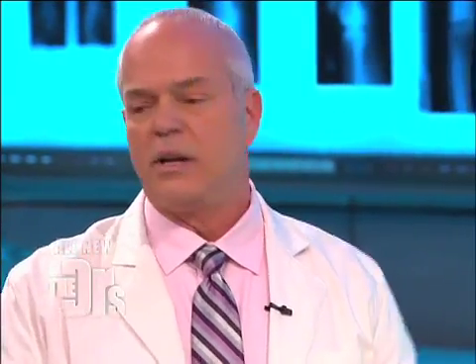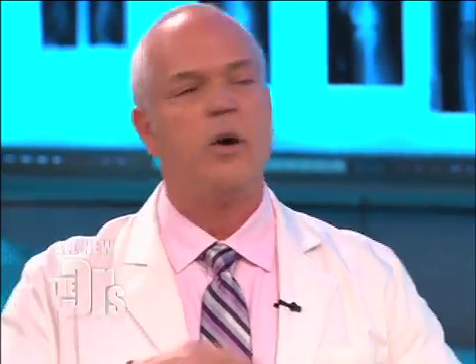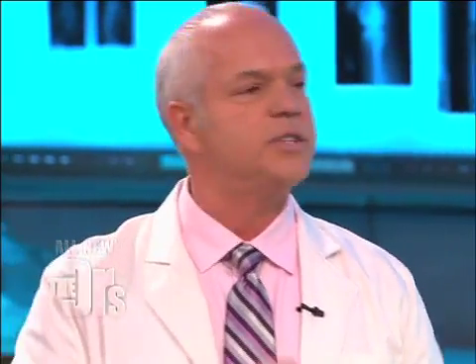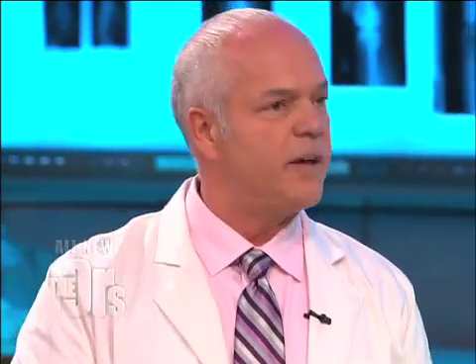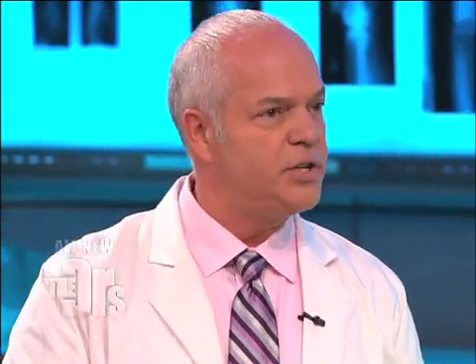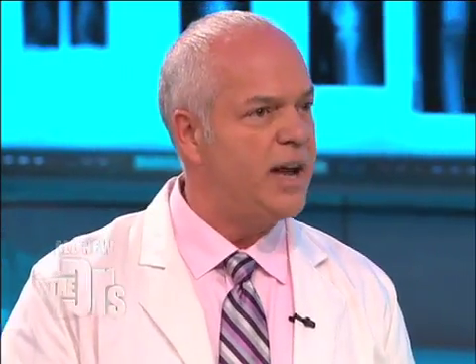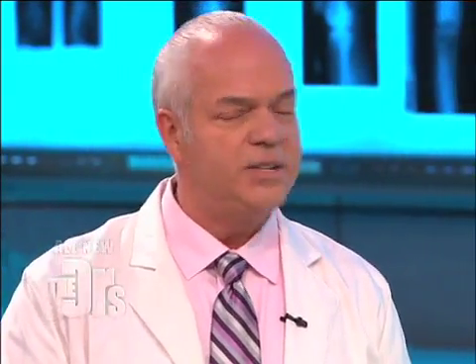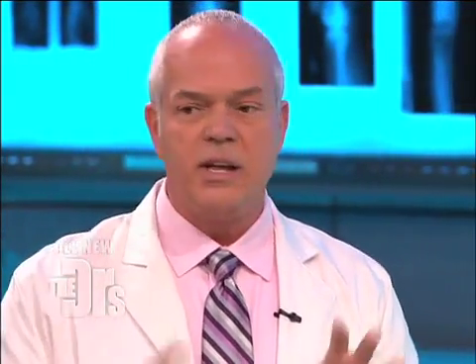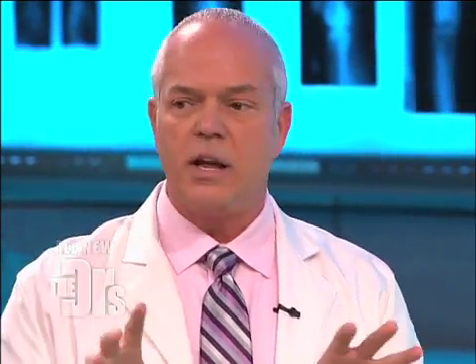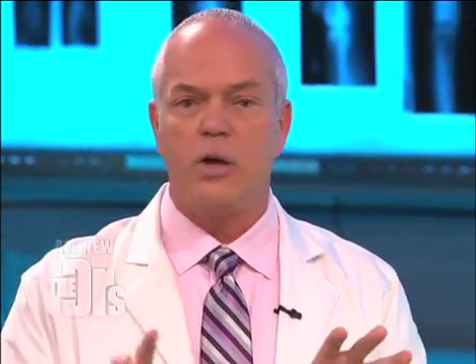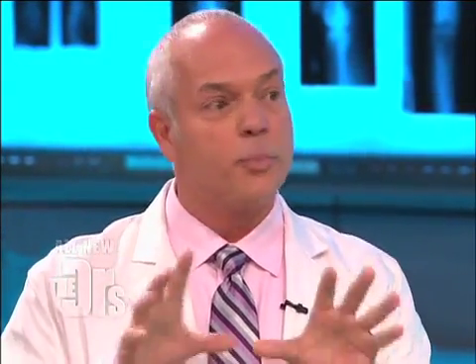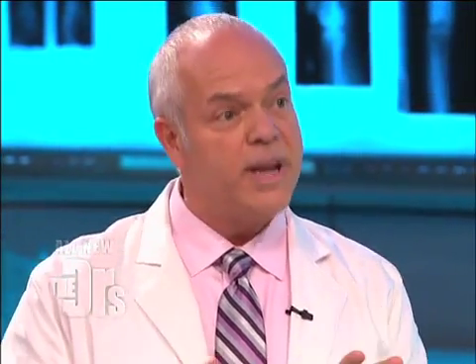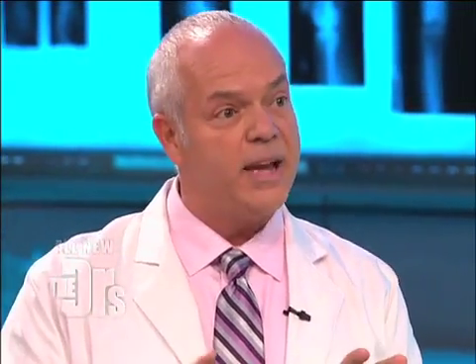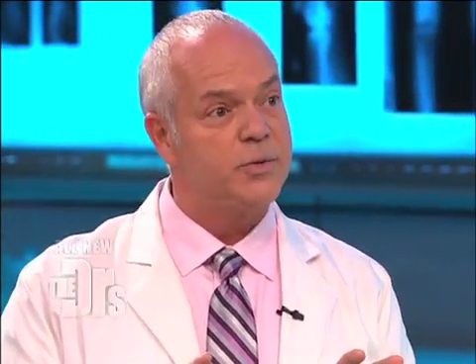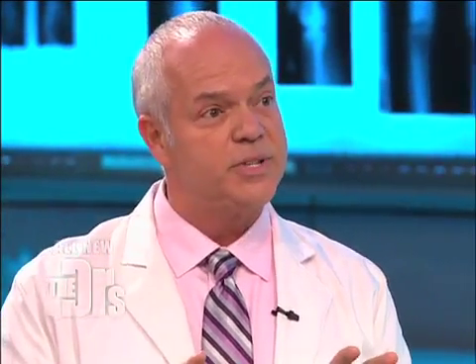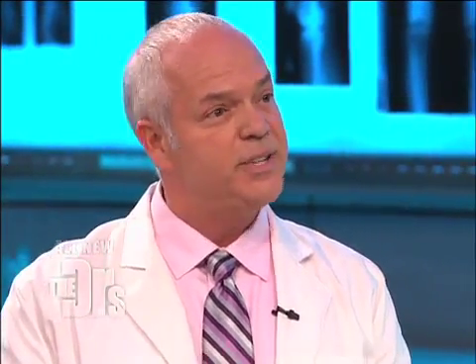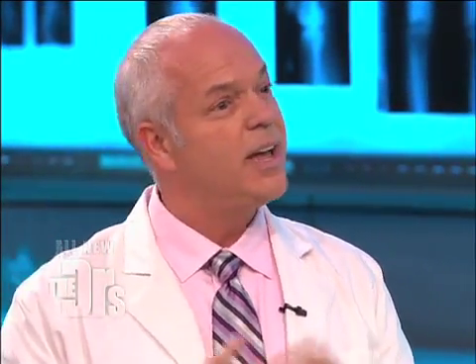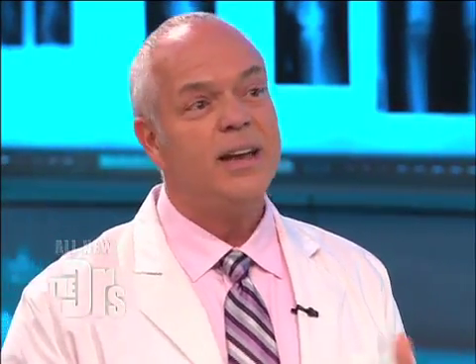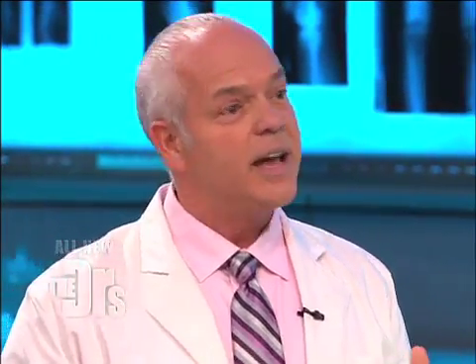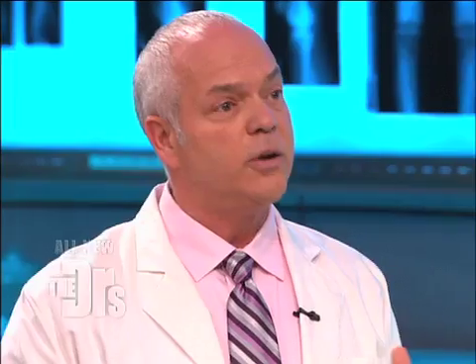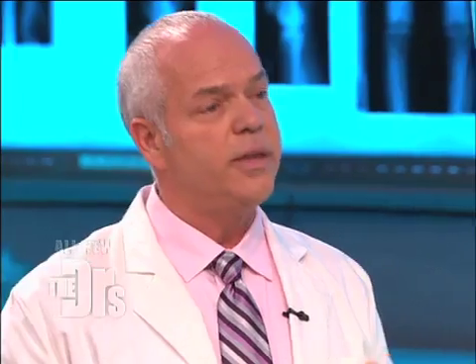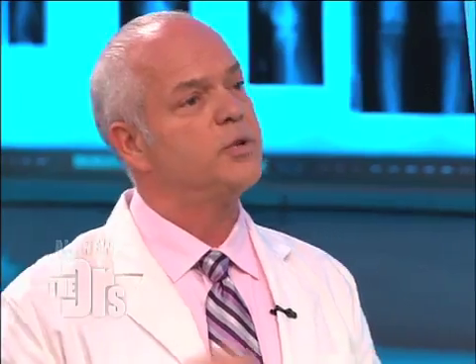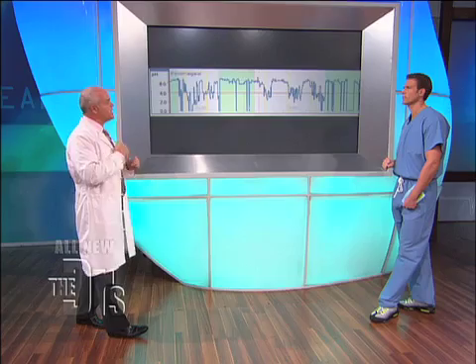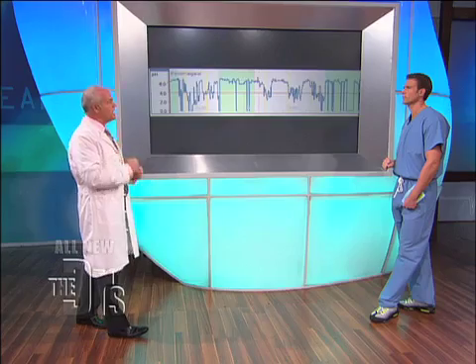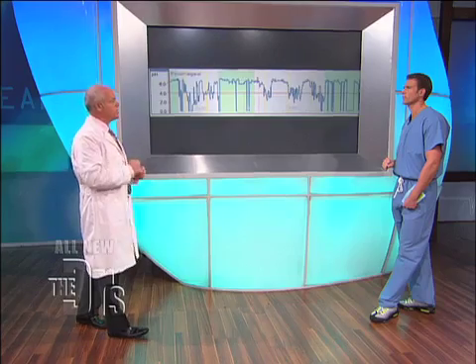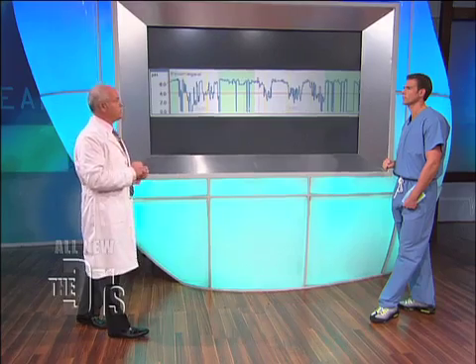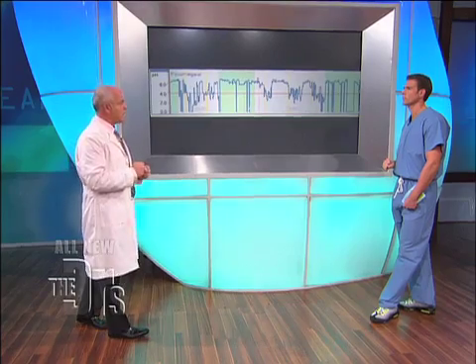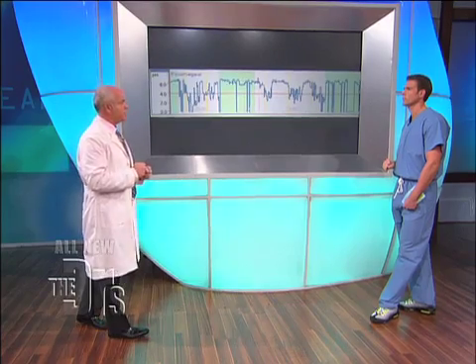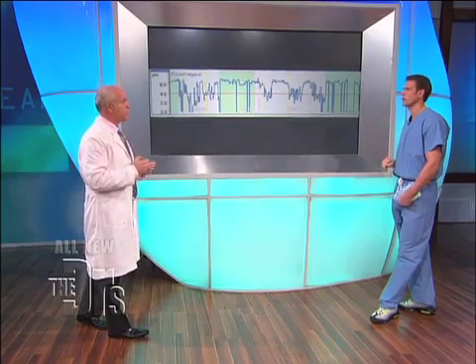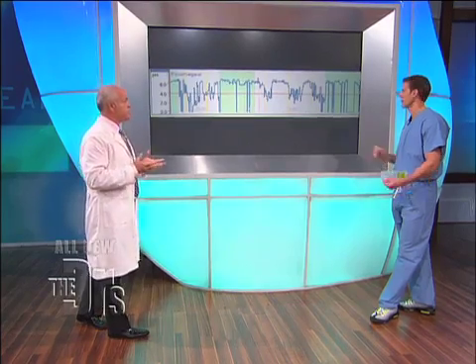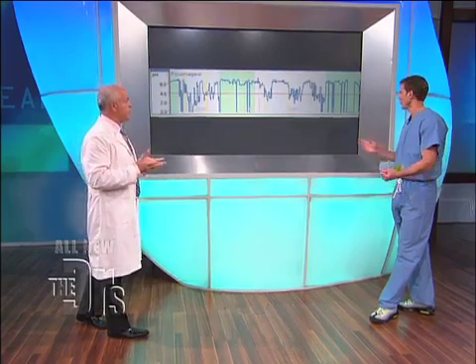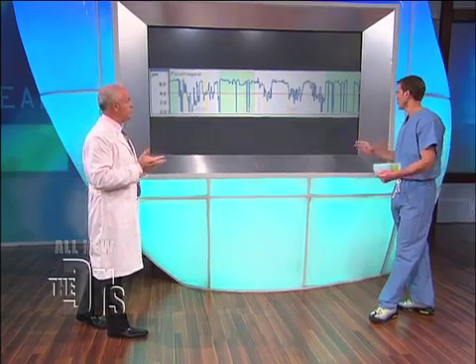It can cause esophagitis, it can cause precancerous states. Not a good thing, so it needs to be stopped in order to stay healthy.